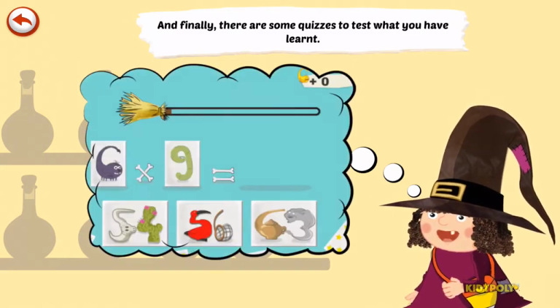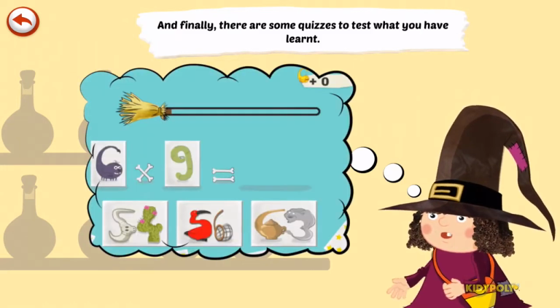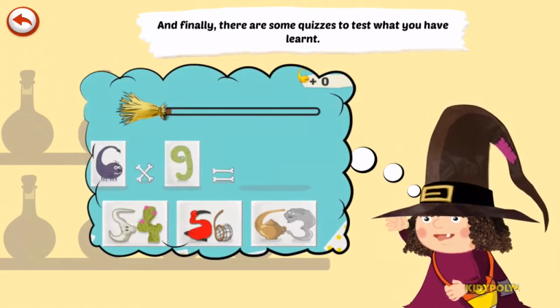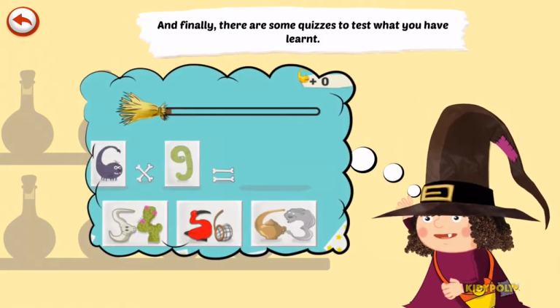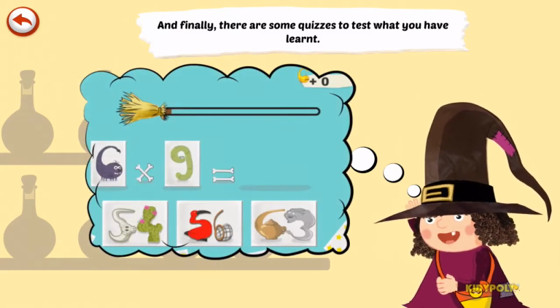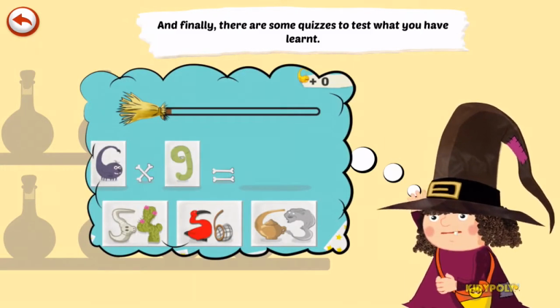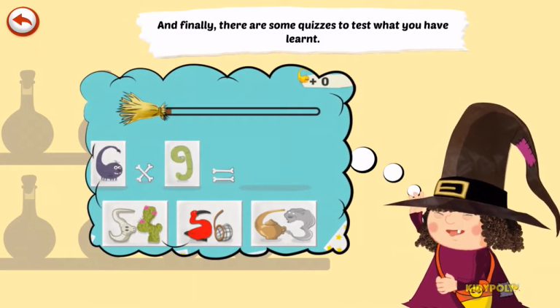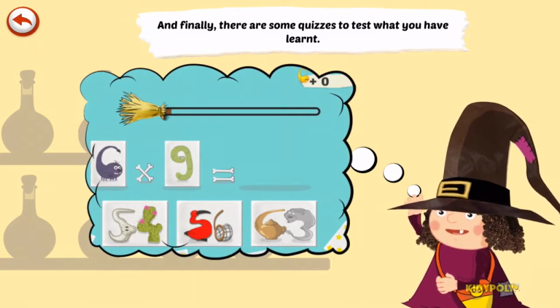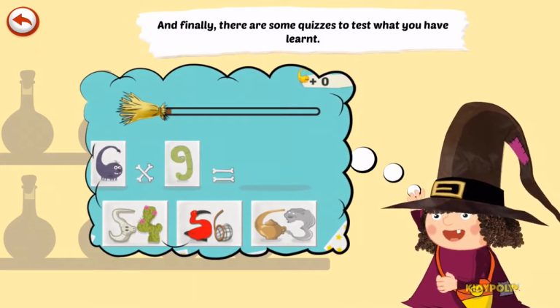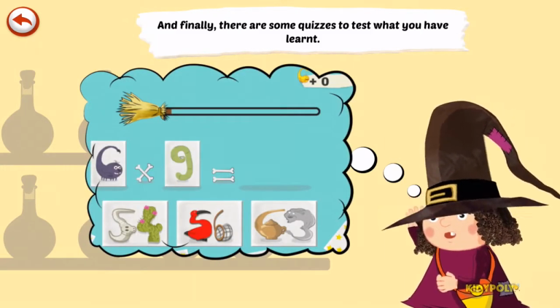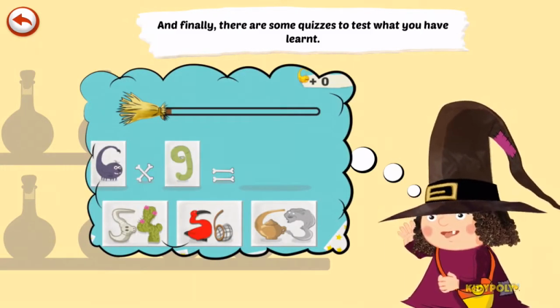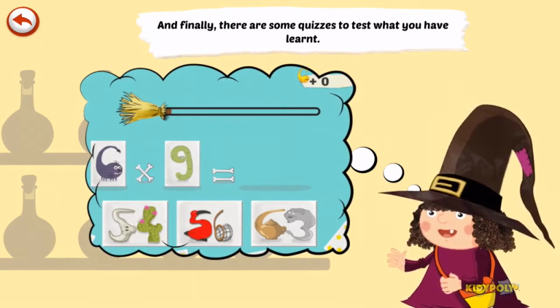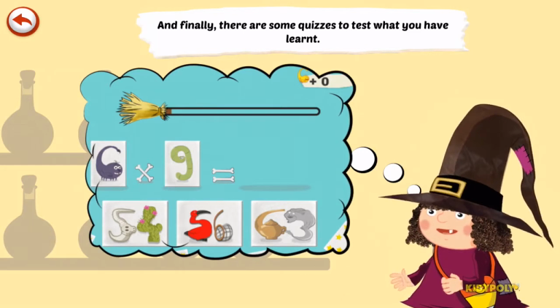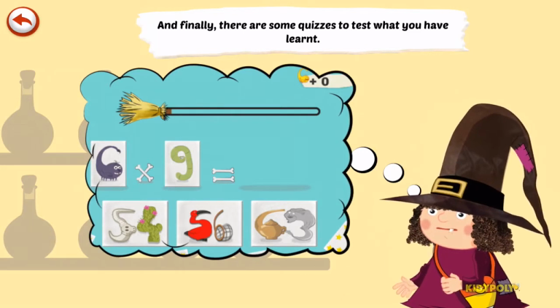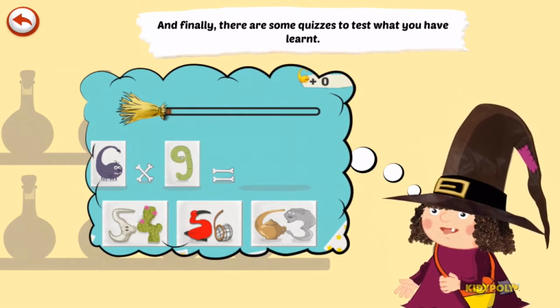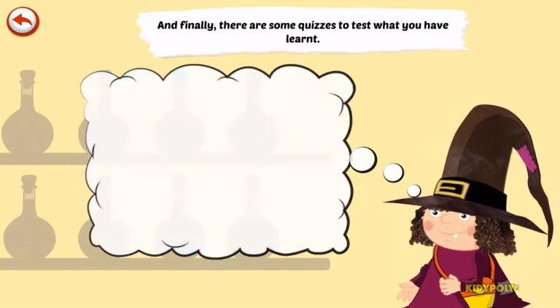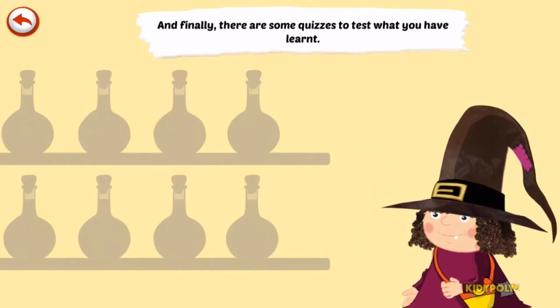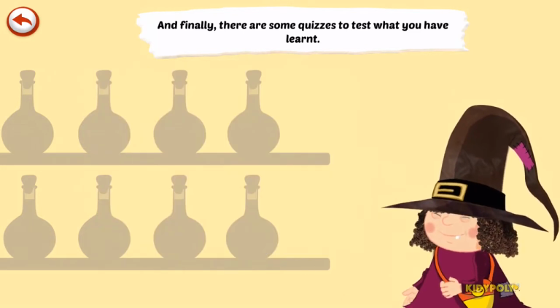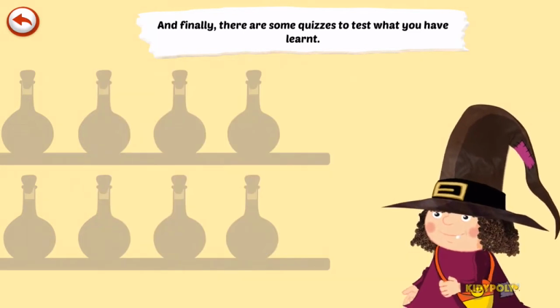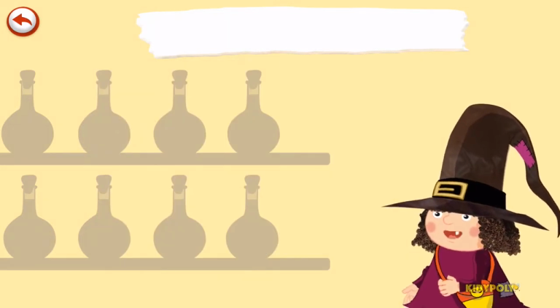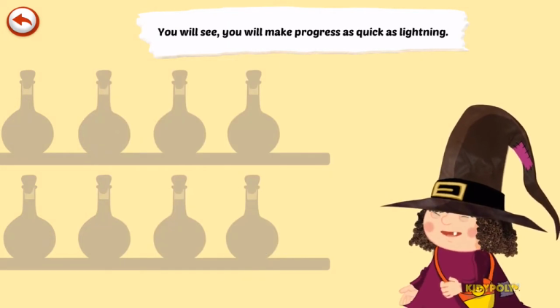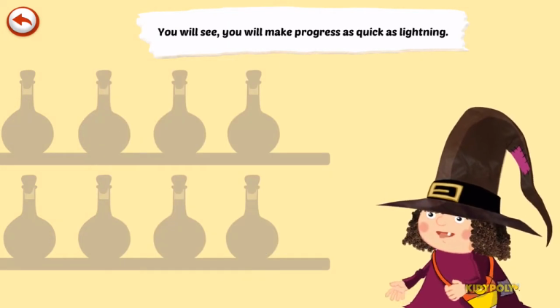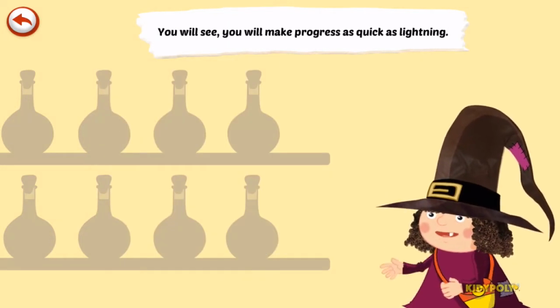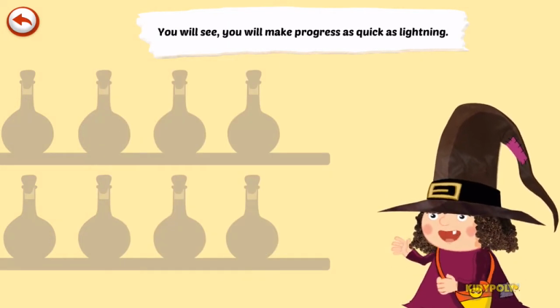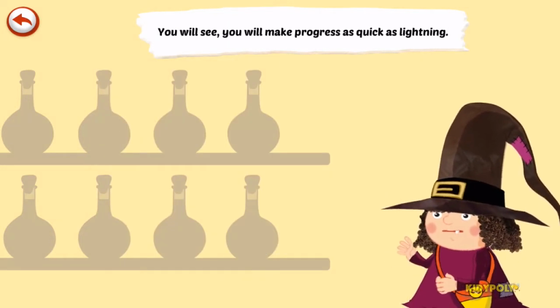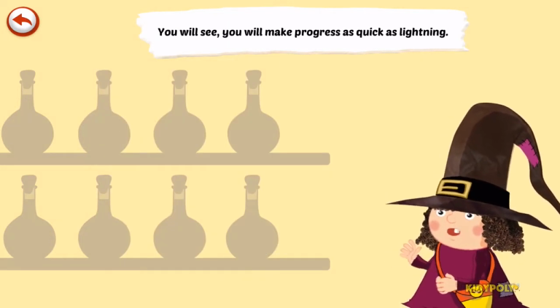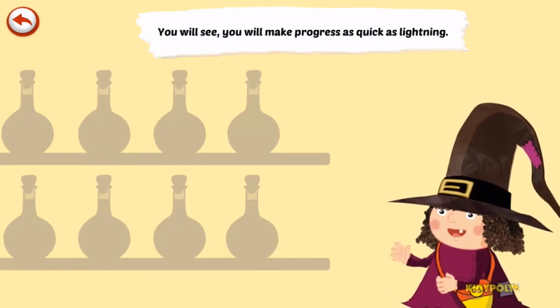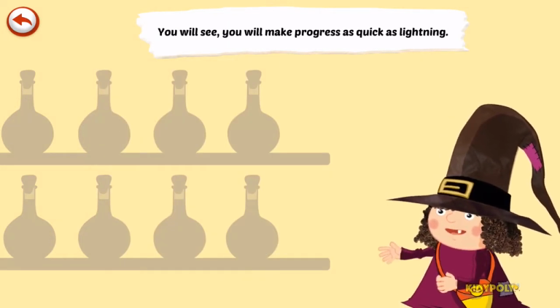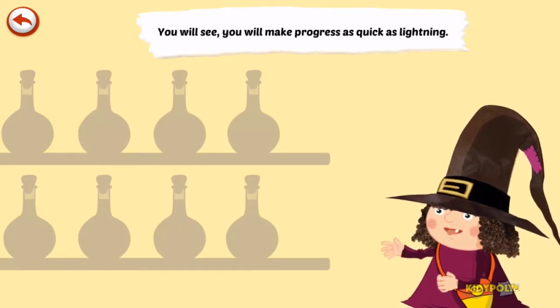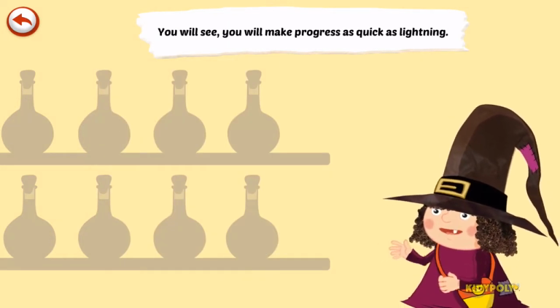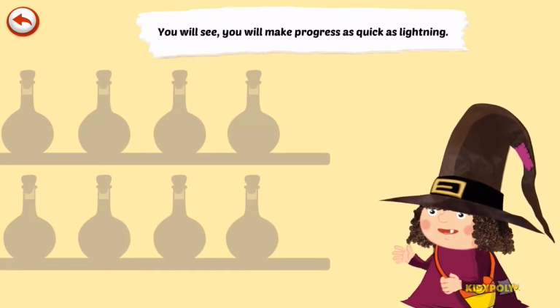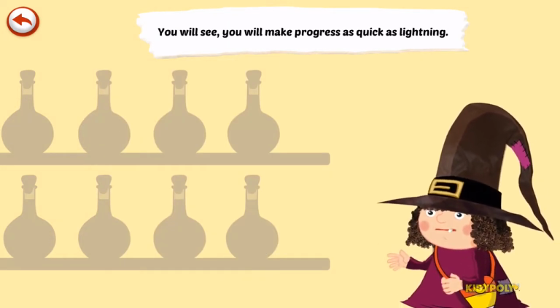And finally, there are some quizzes to test what you have learnt. You will see, you will make progress as quick as lightning.